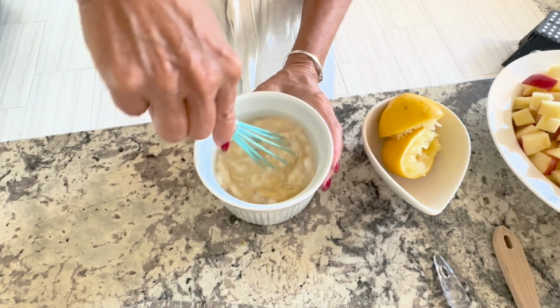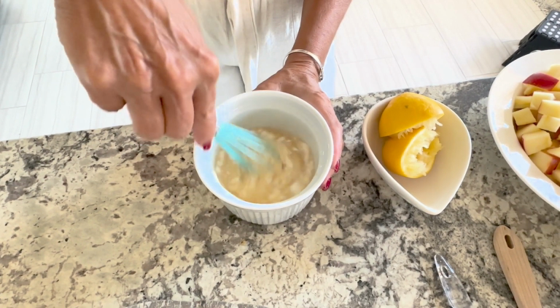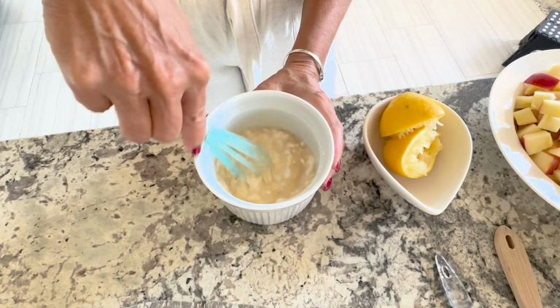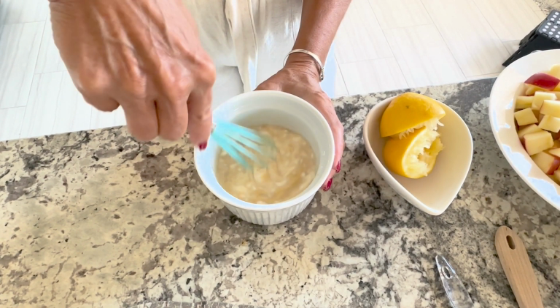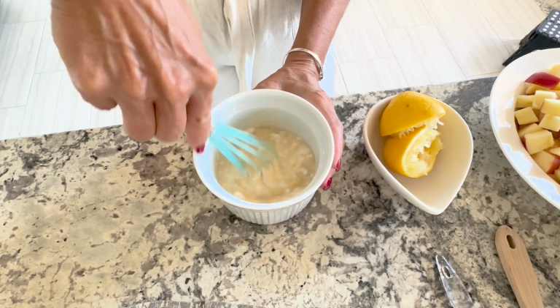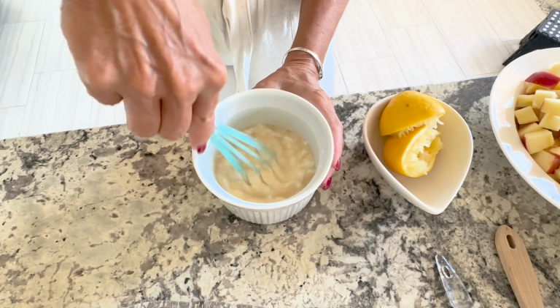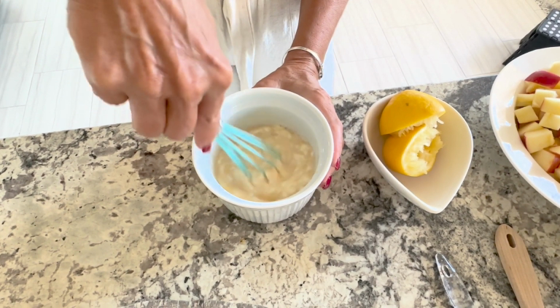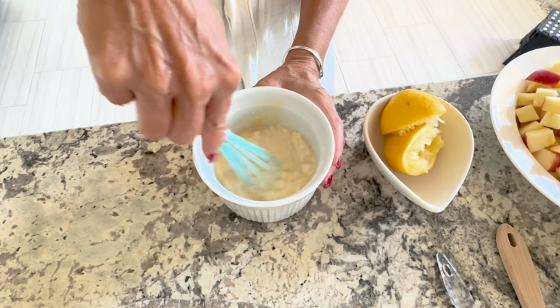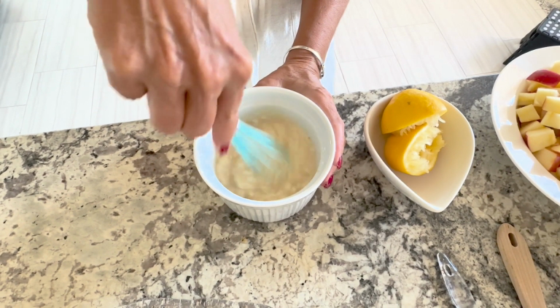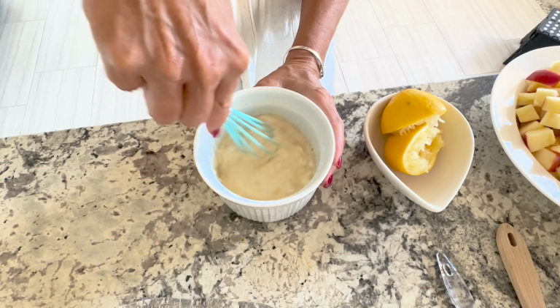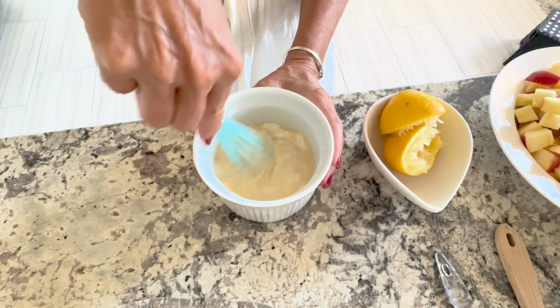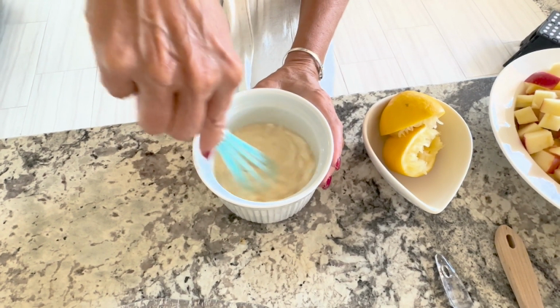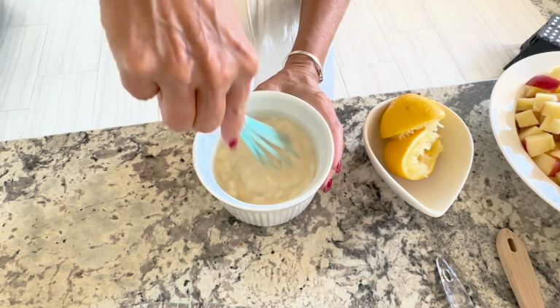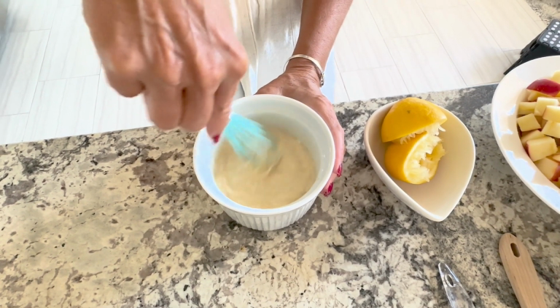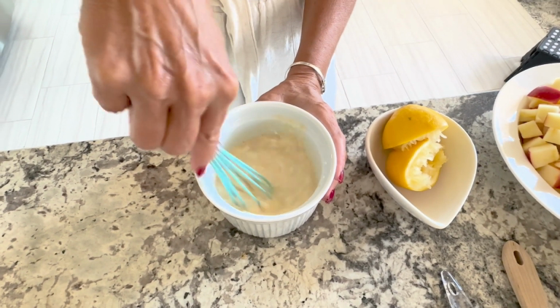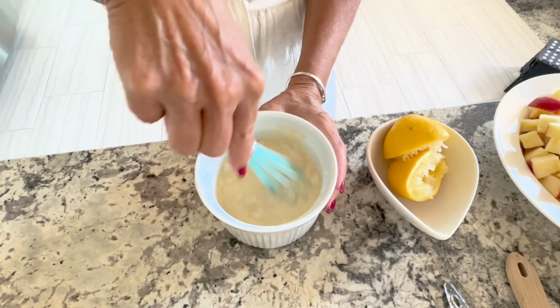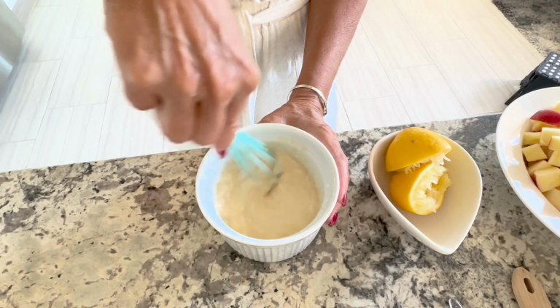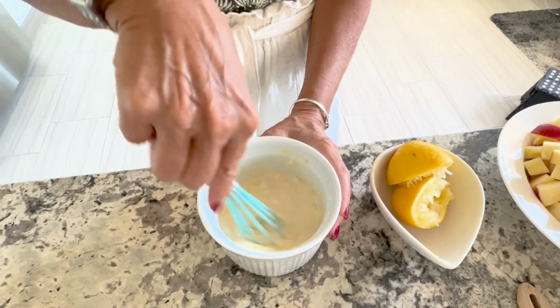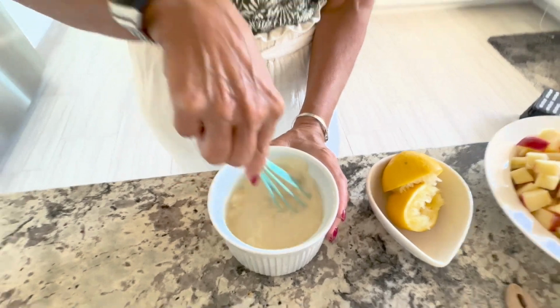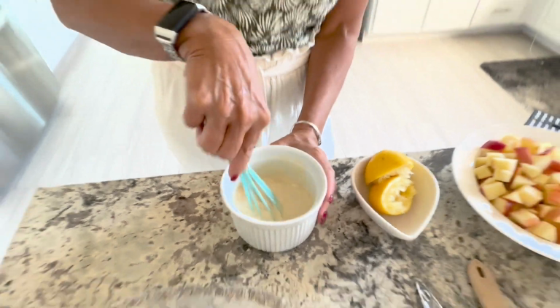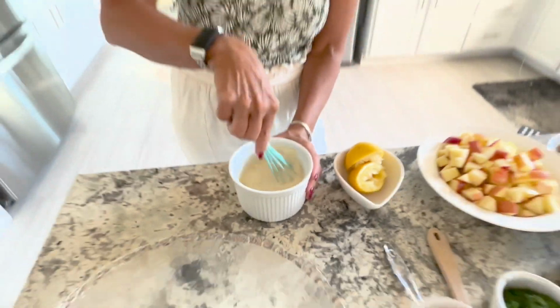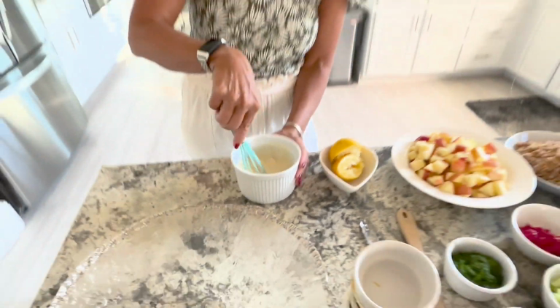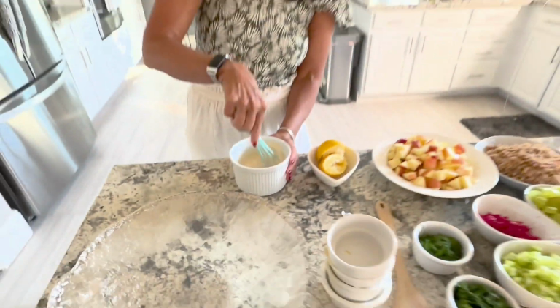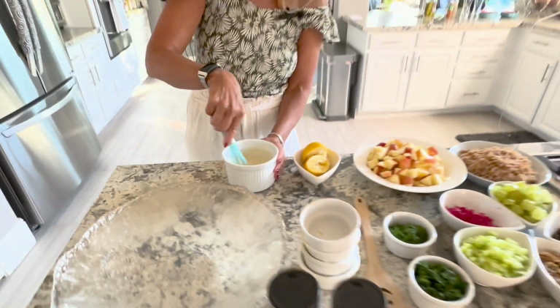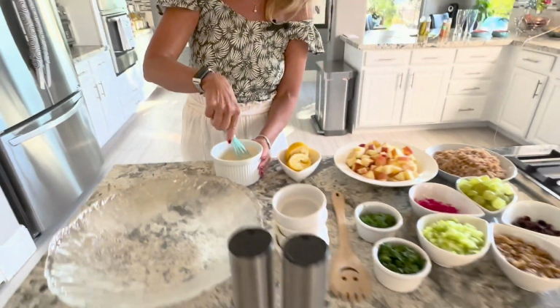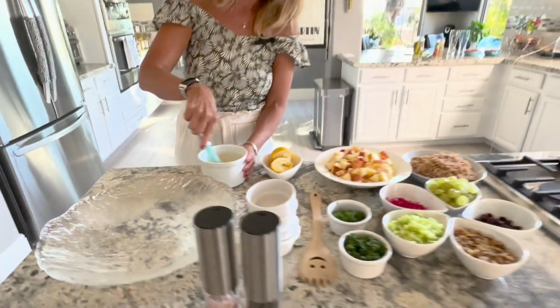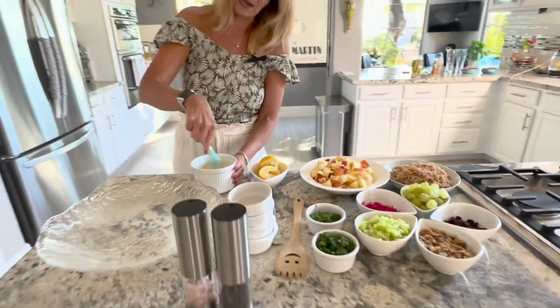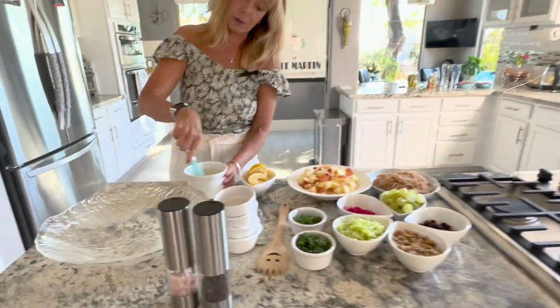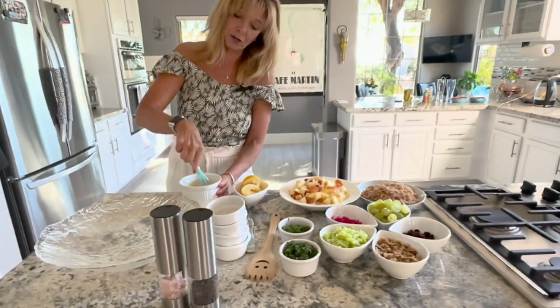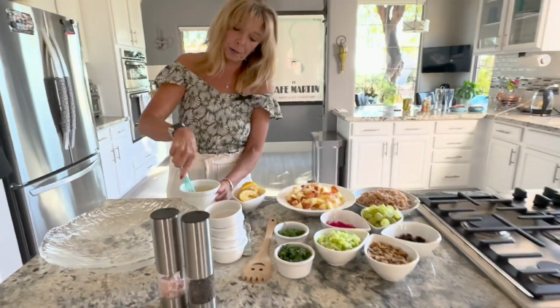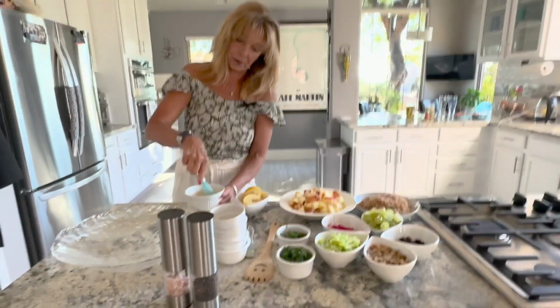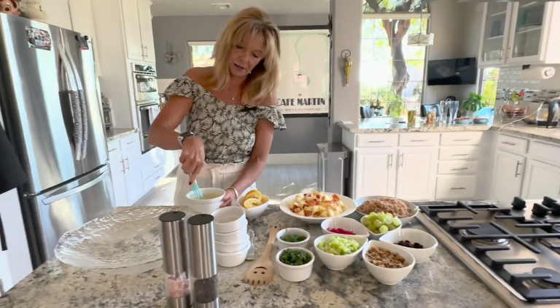The apple cider vinegar will also keep the apples from browning.